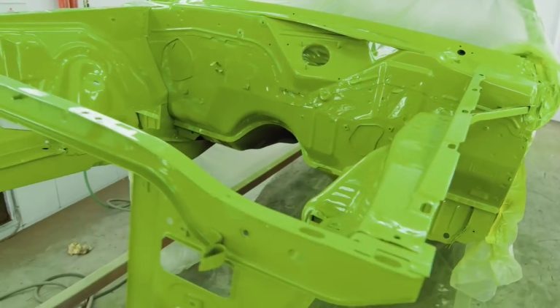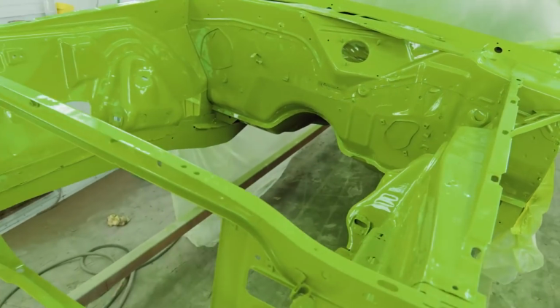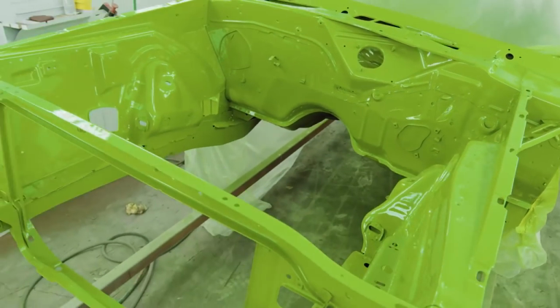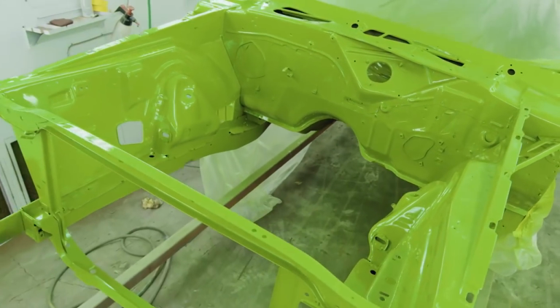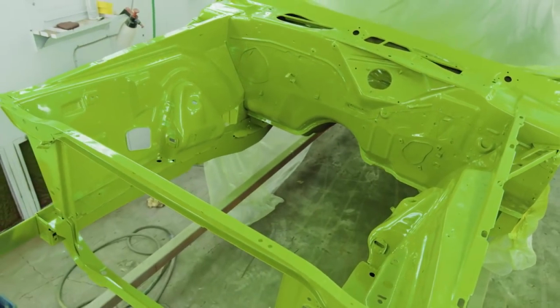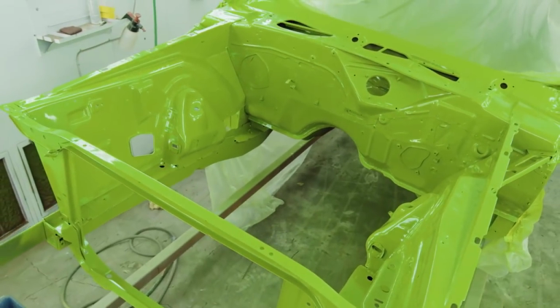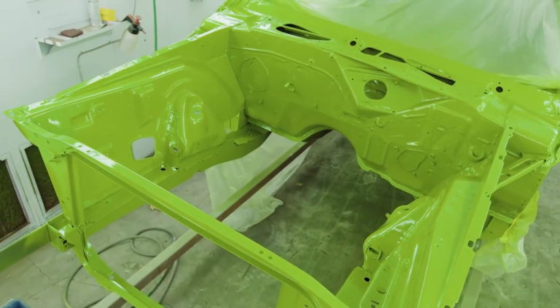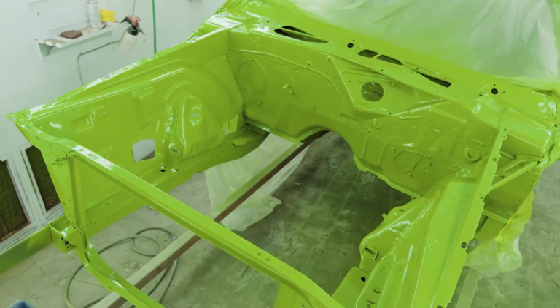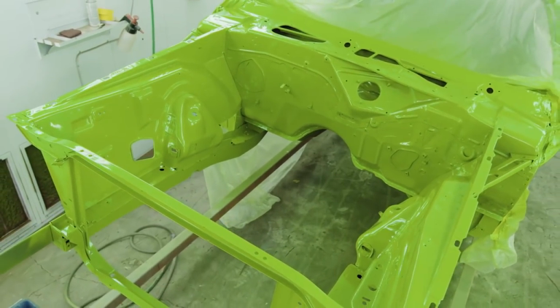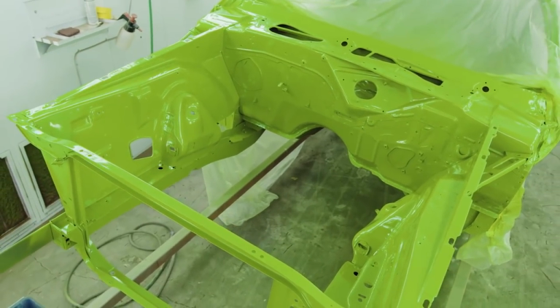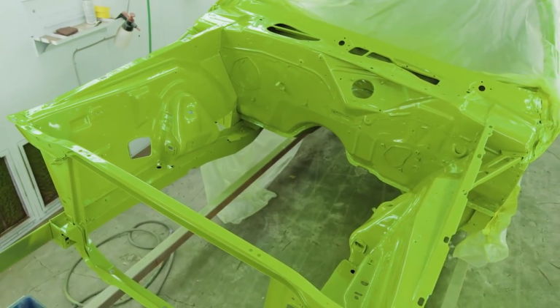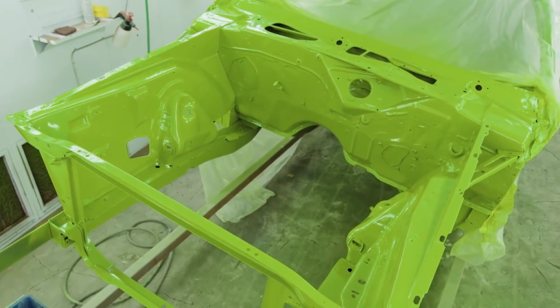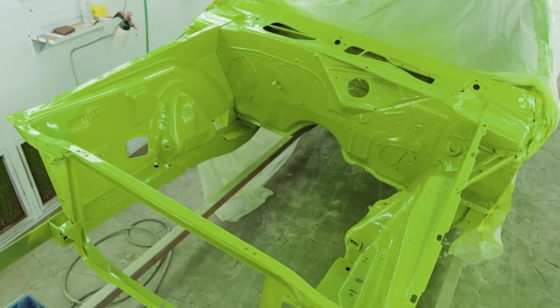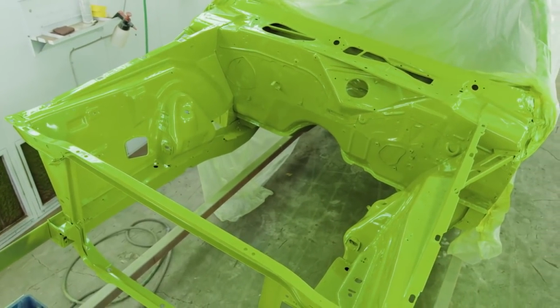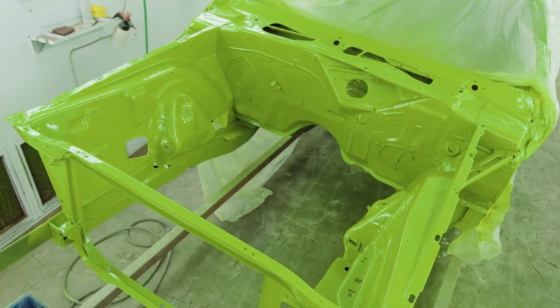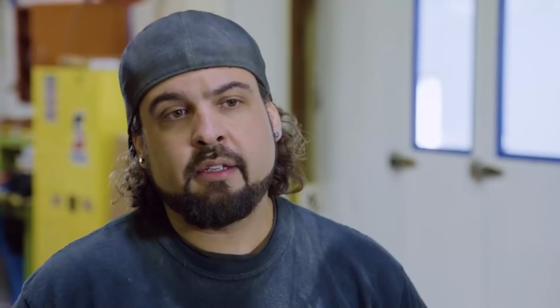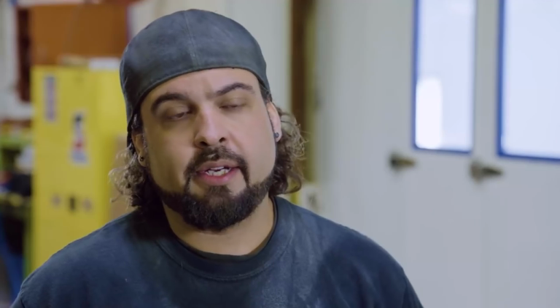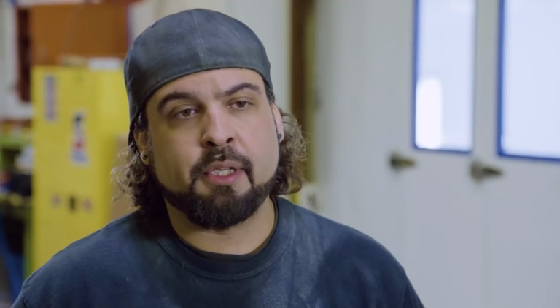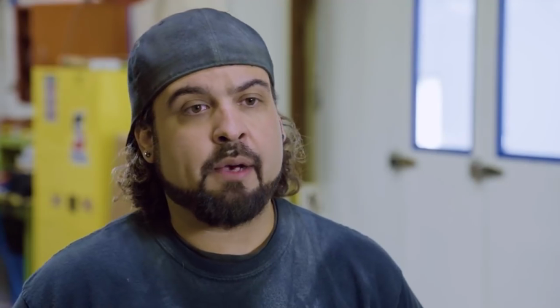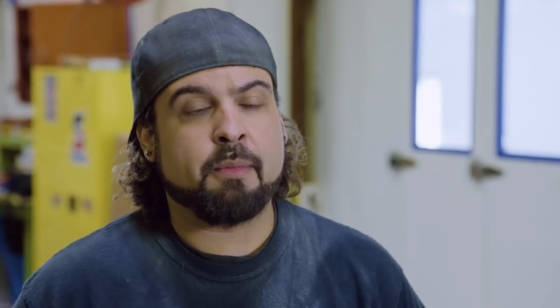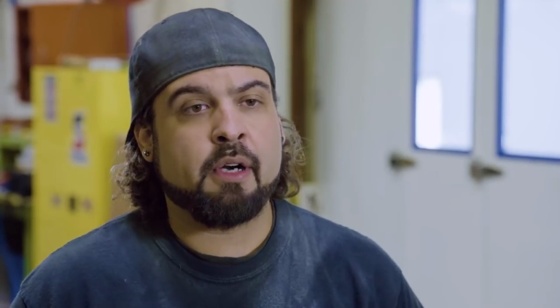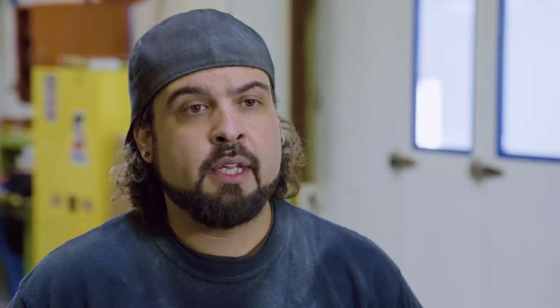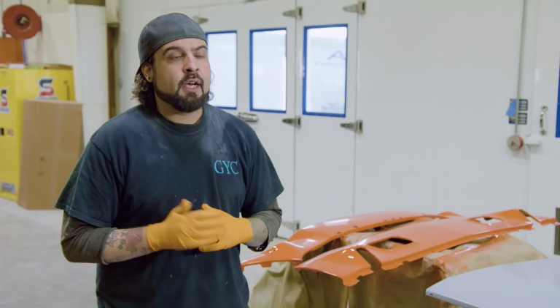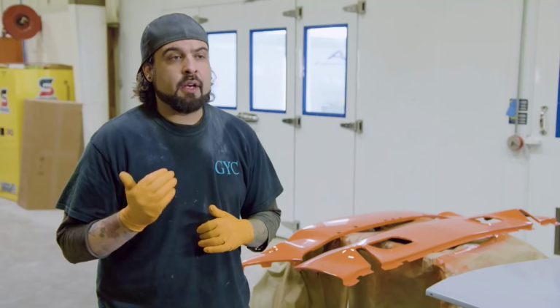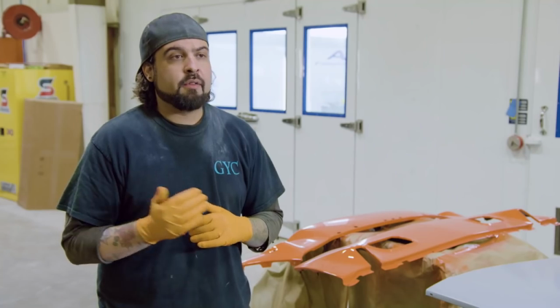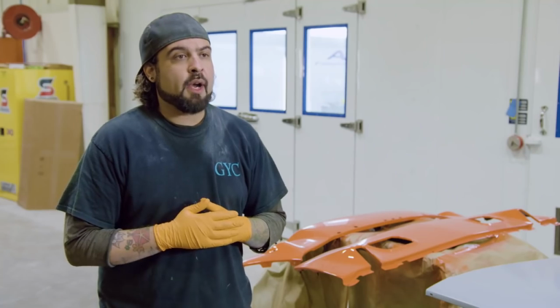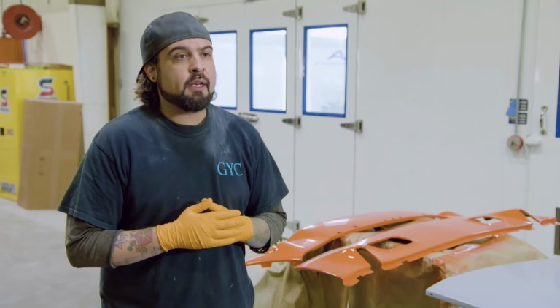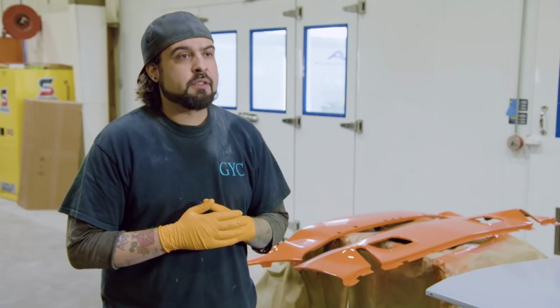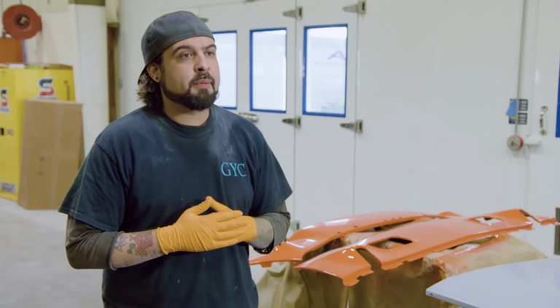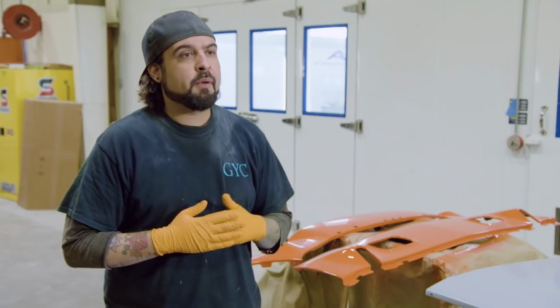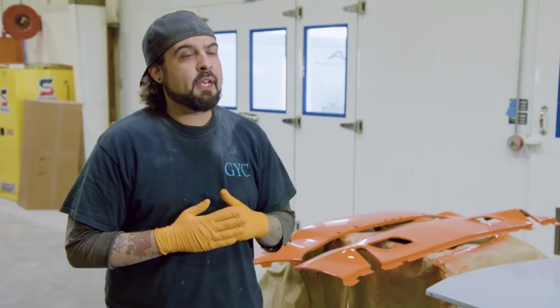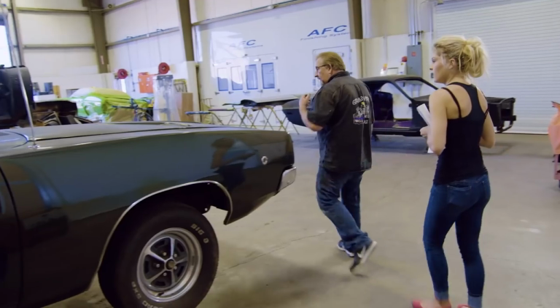Paint's completely done. Looks great. I'll let it sit in there for the day, pull it out tomorrow, get it over to Ryan, and he'll start putting the whole thing together.